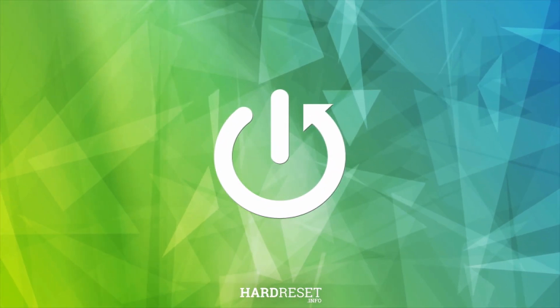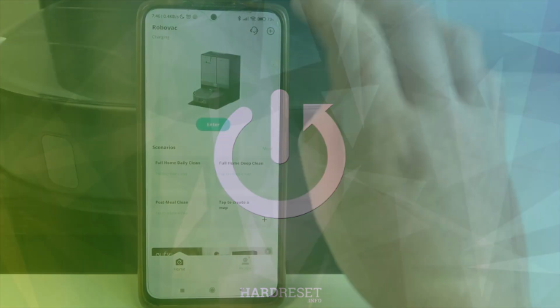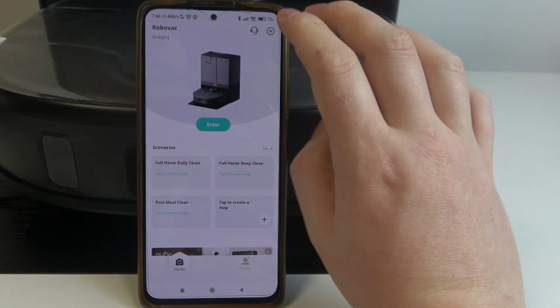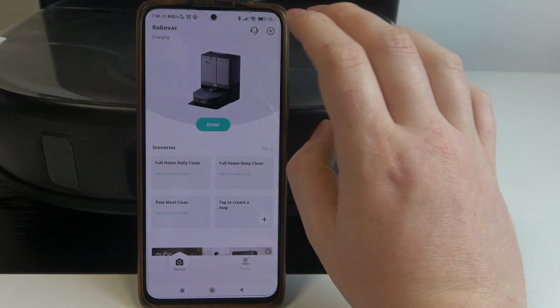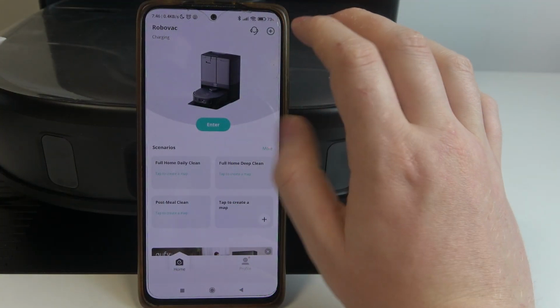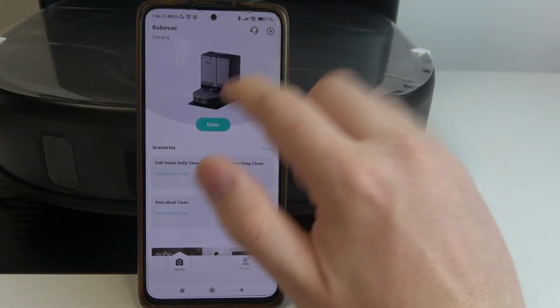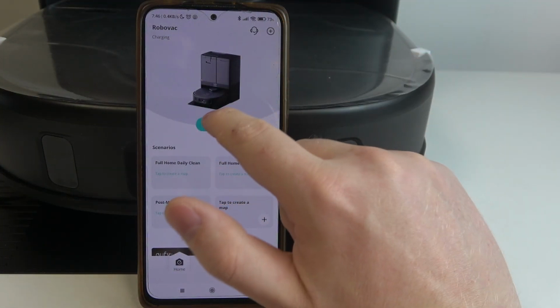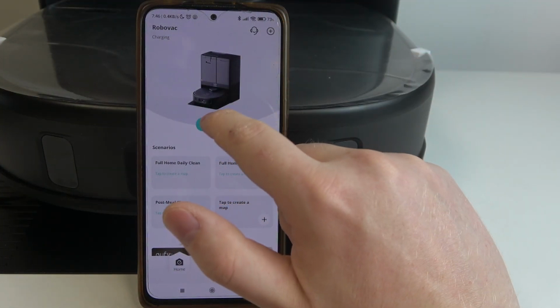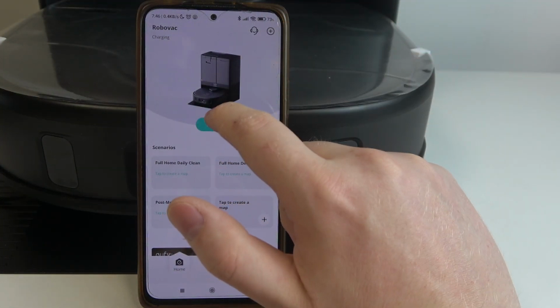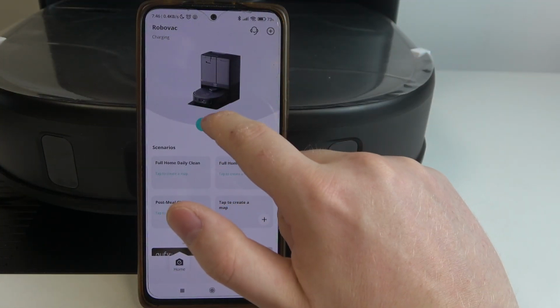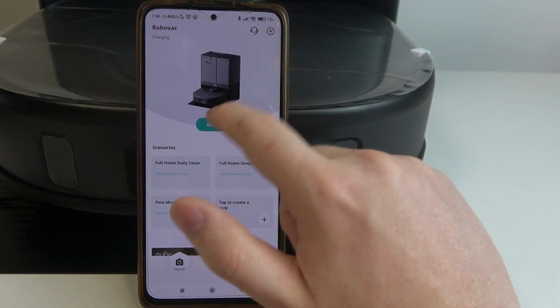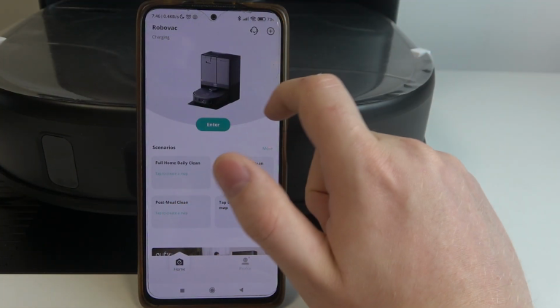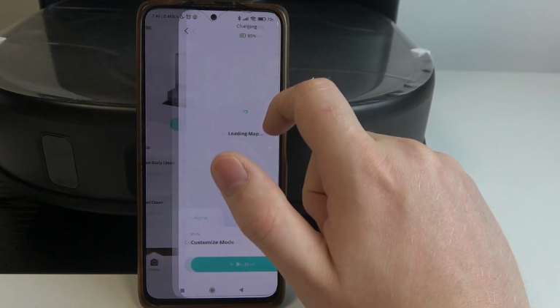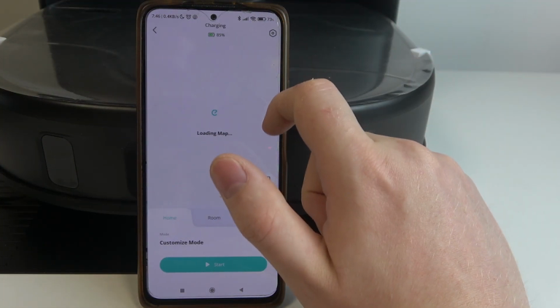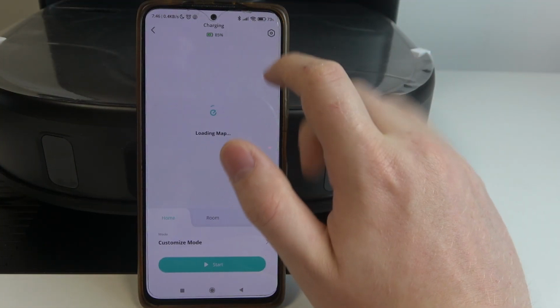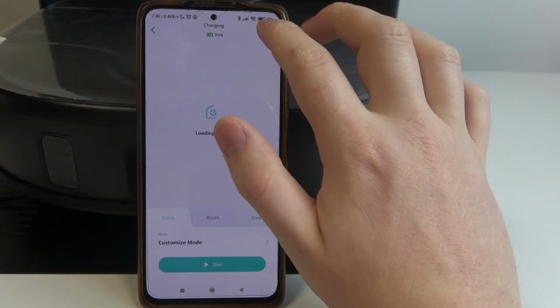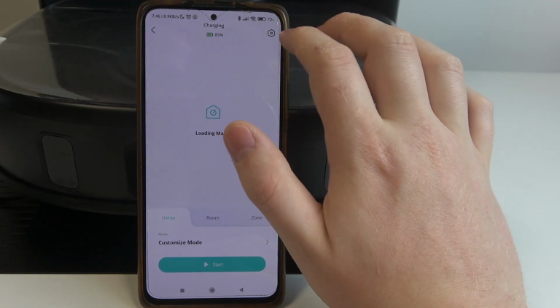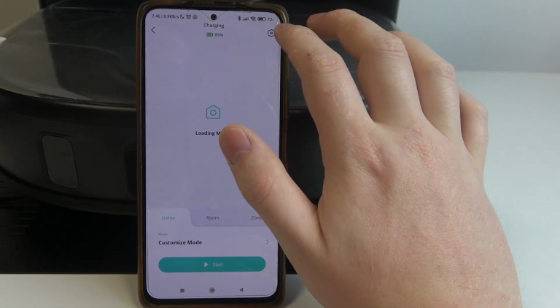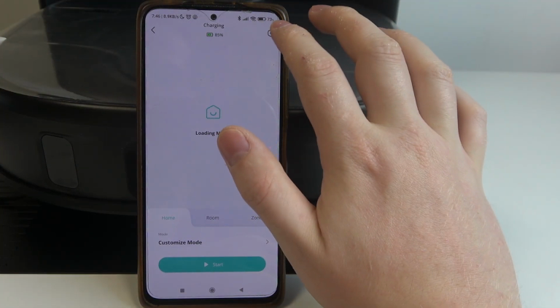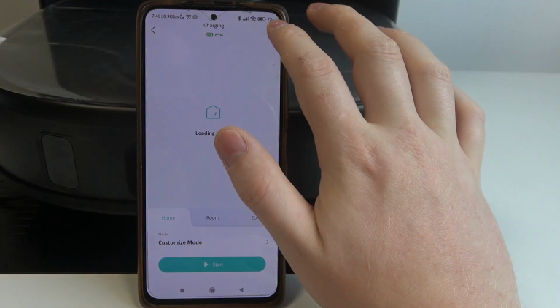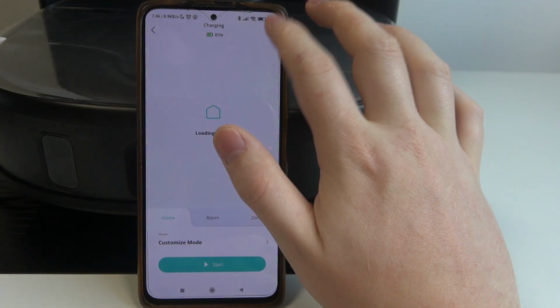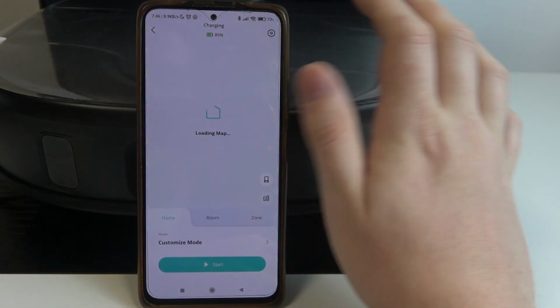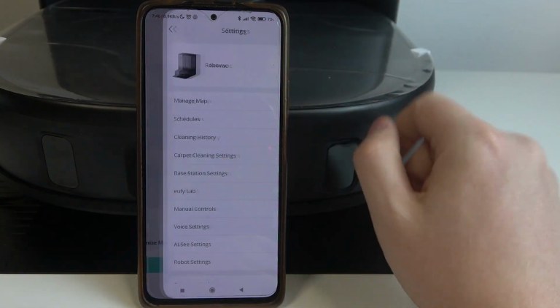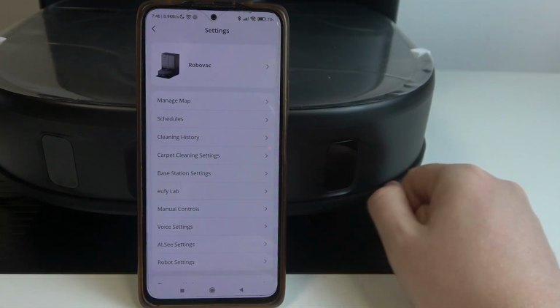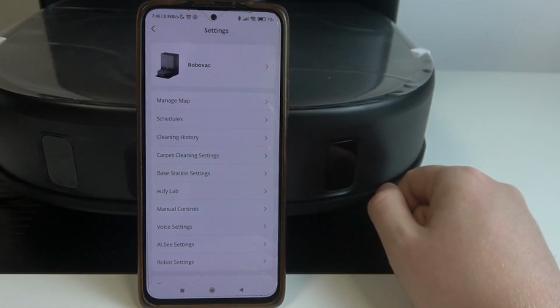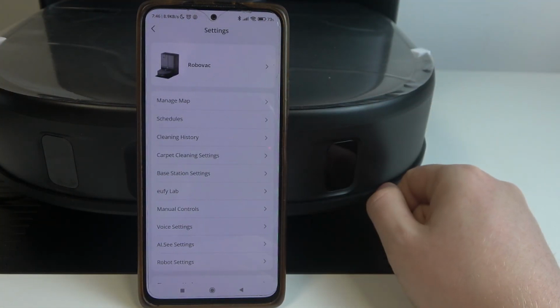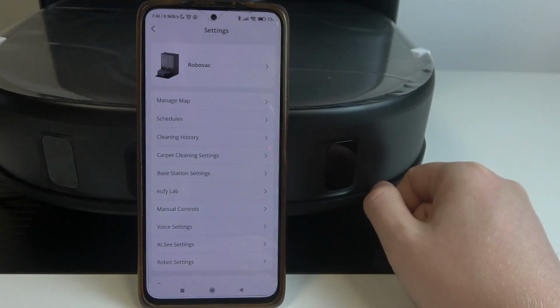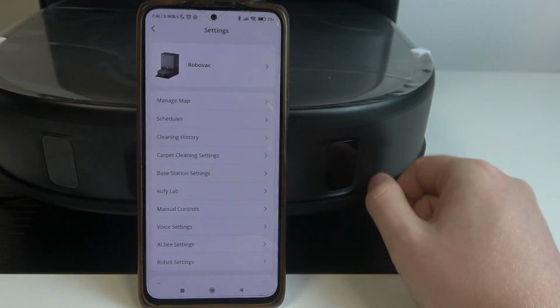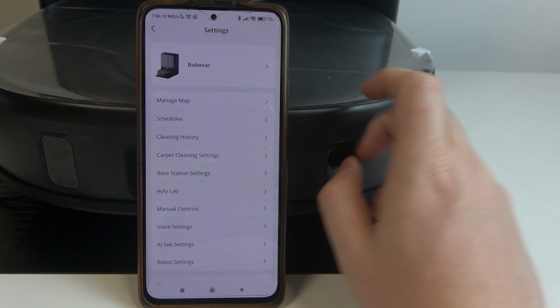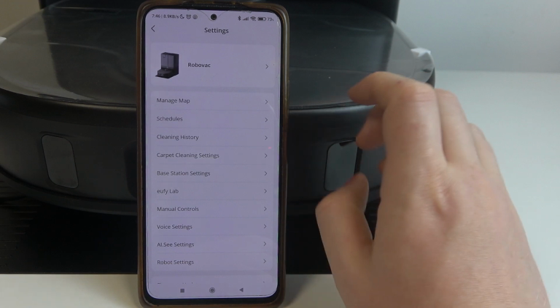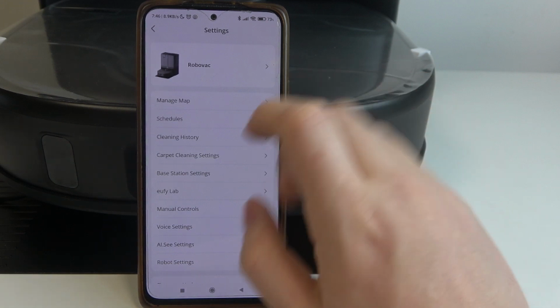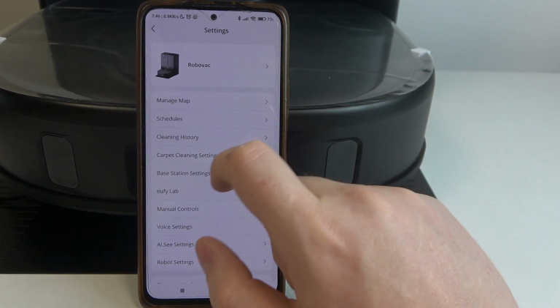To do this, first you will need to enter your robot settings and click on the gear icon in the top right corner of the screen.